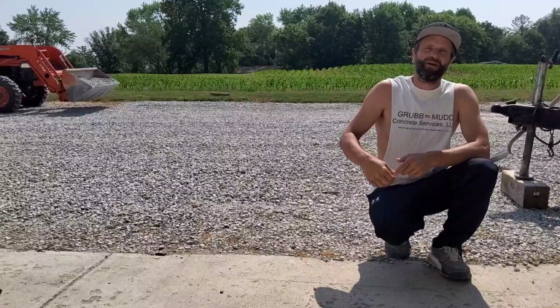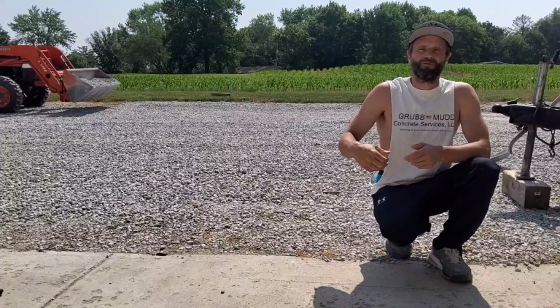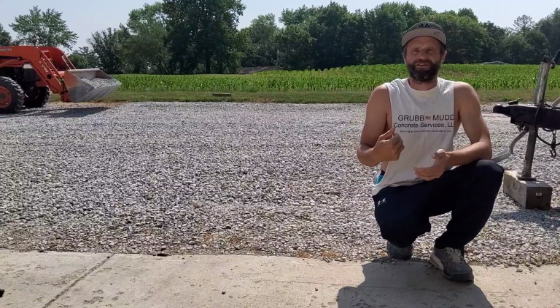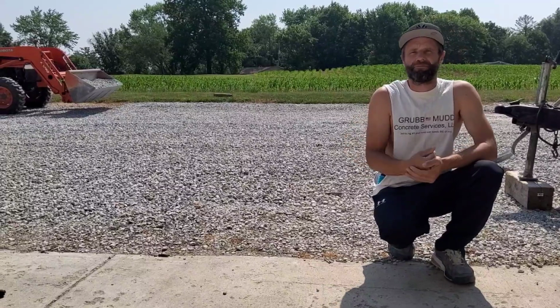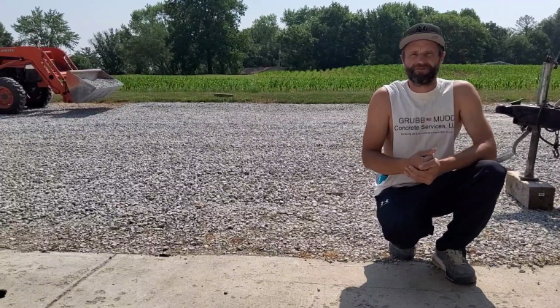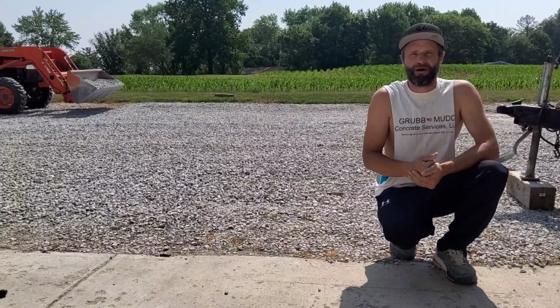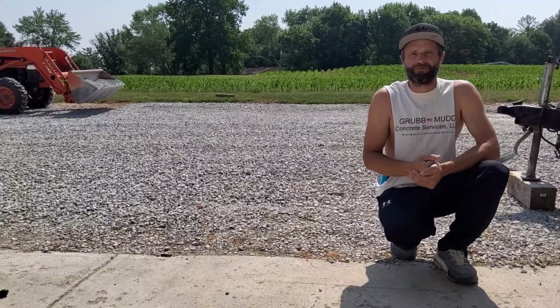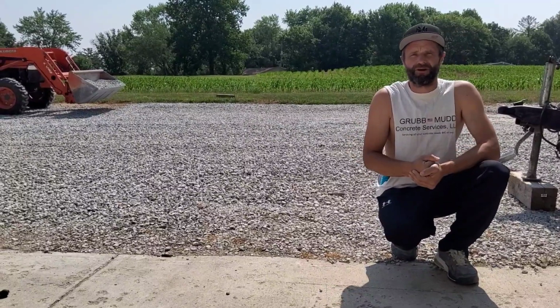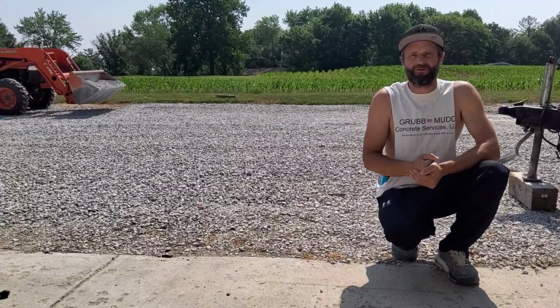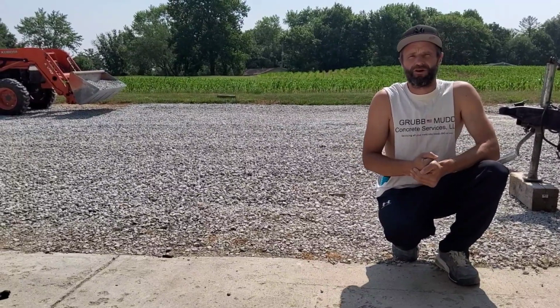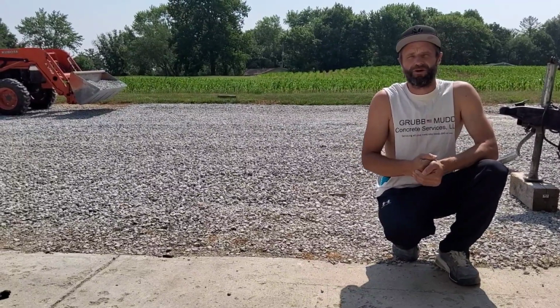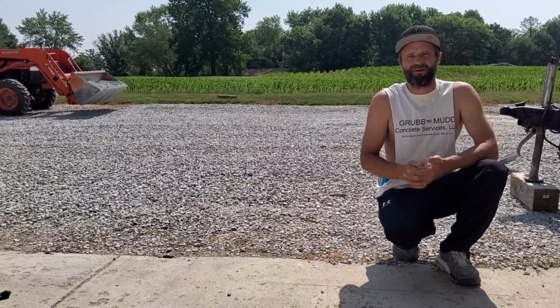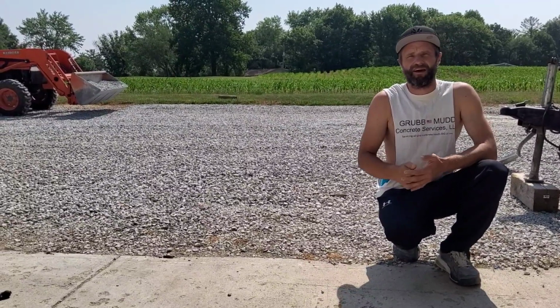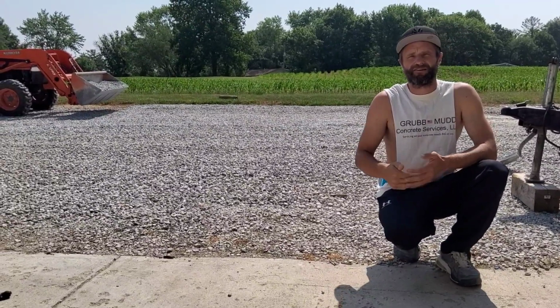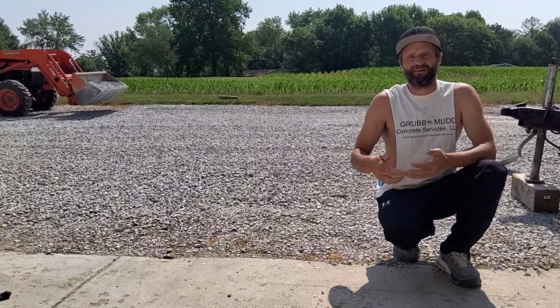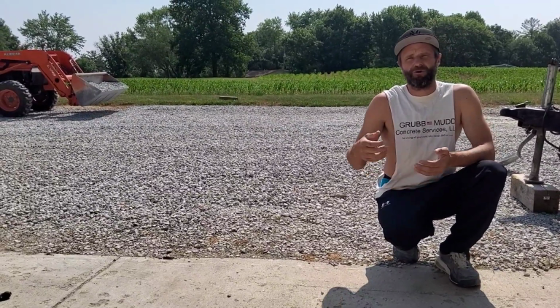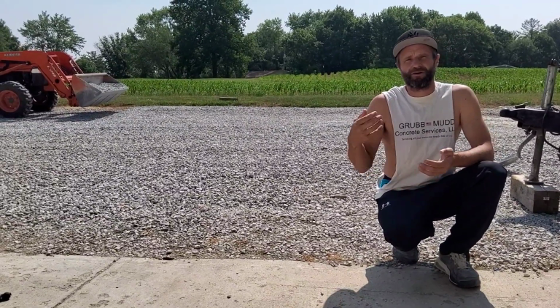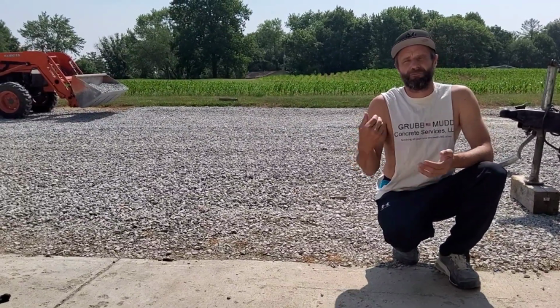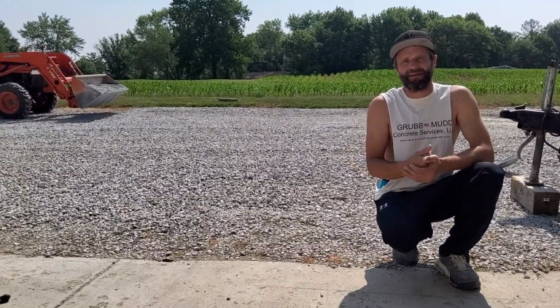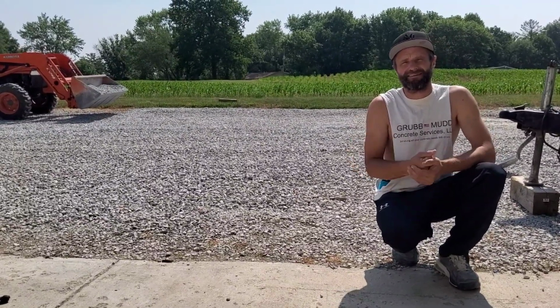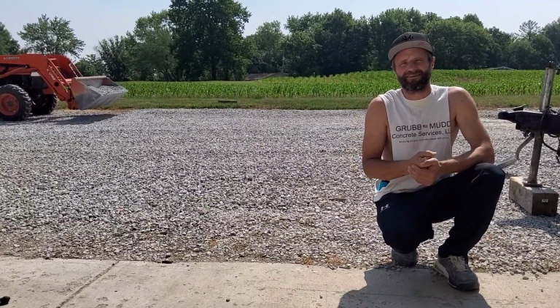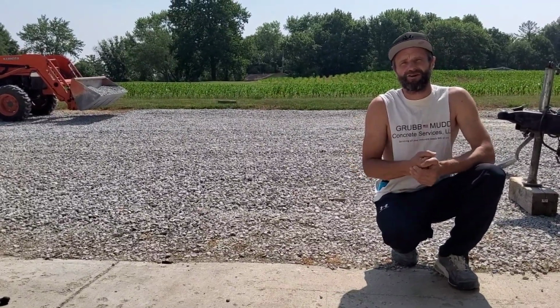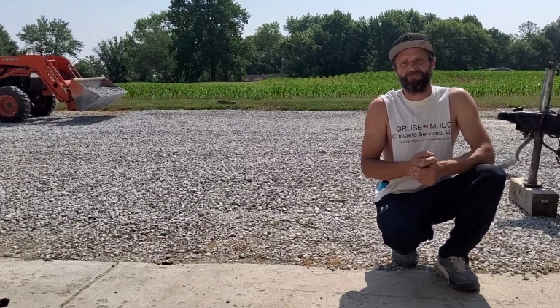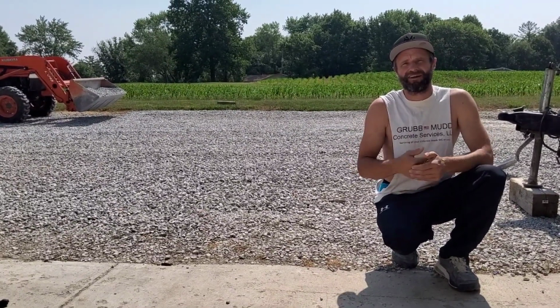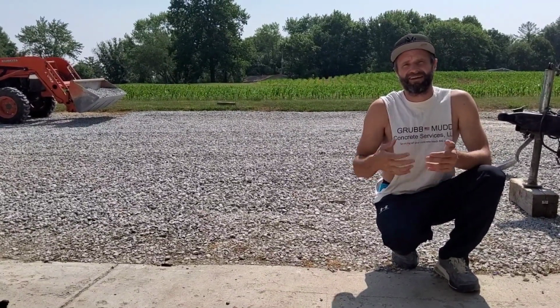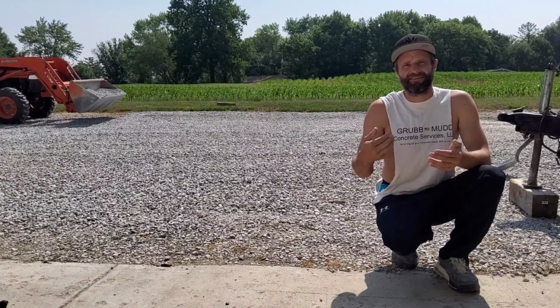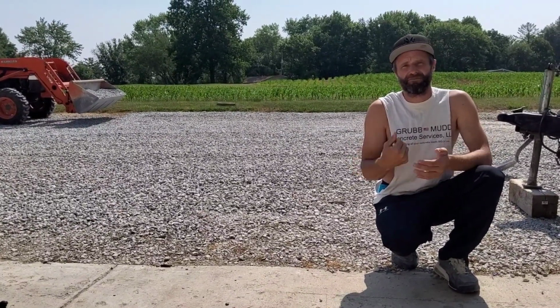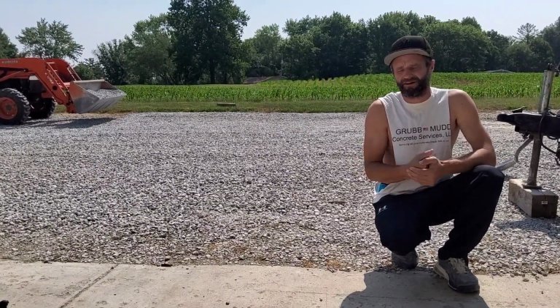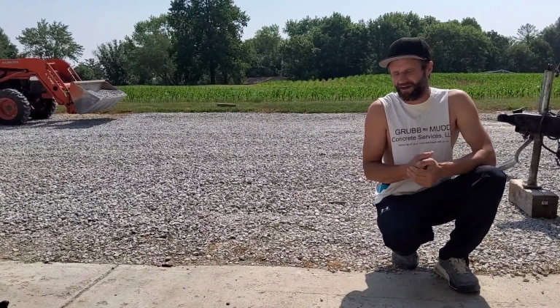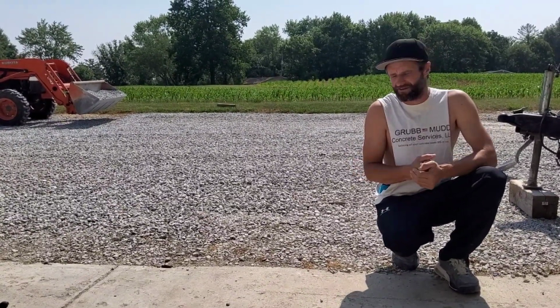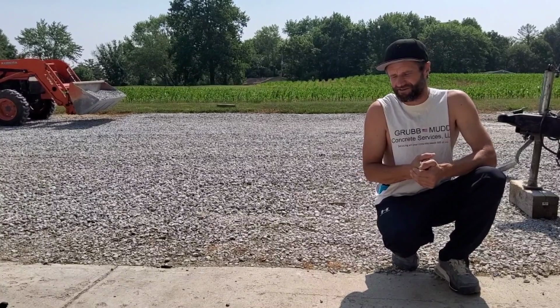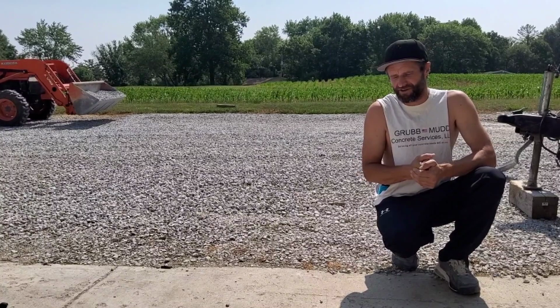What's up? This is Bobby Grubb with Grubb Mug Concrete. Welcome back to Grubb Mug, Get It Out the Mug Concrete Show.